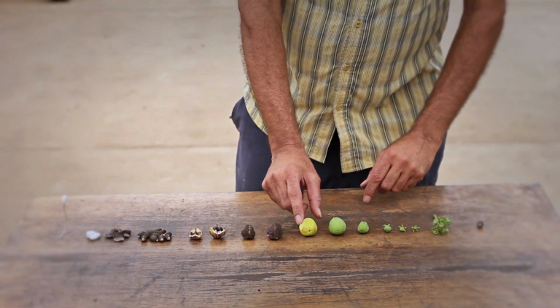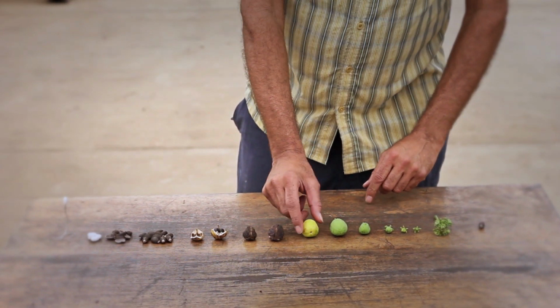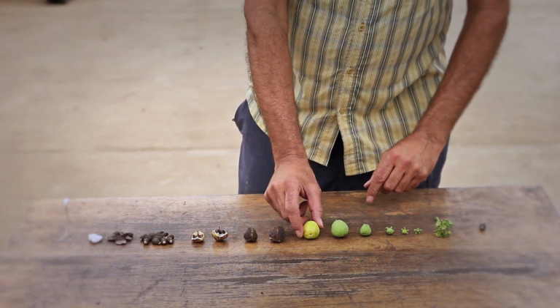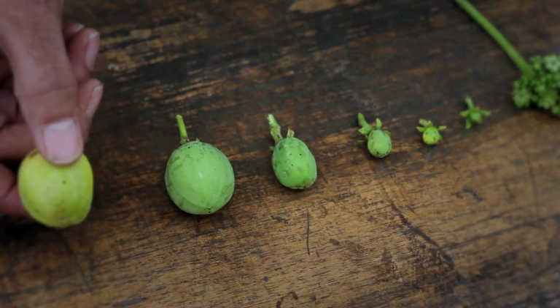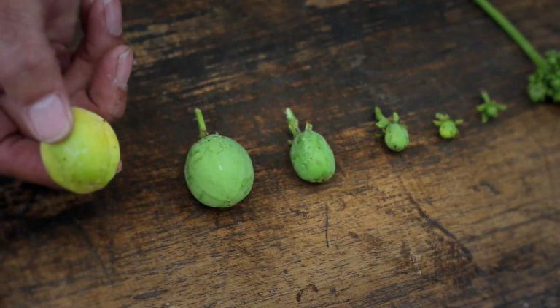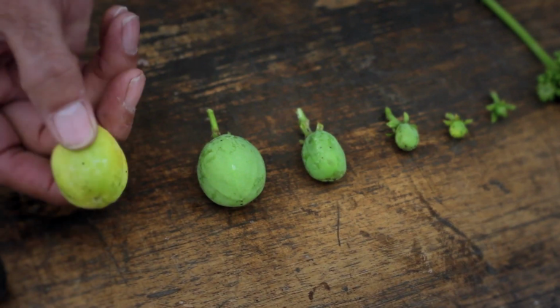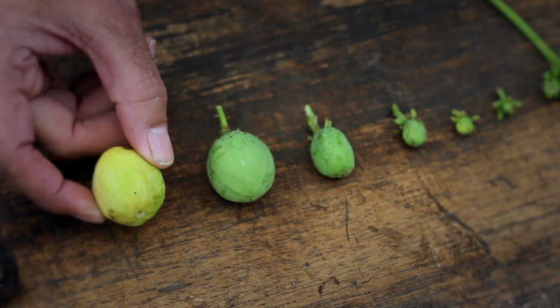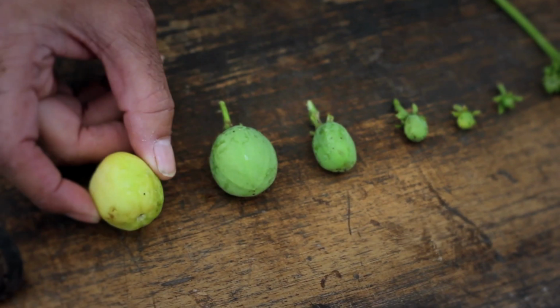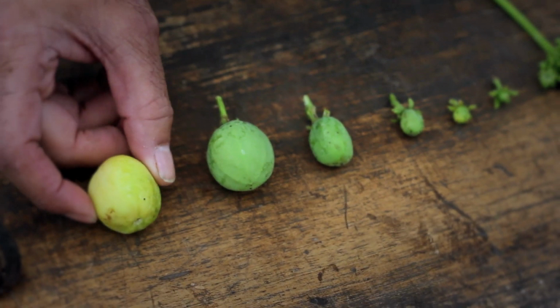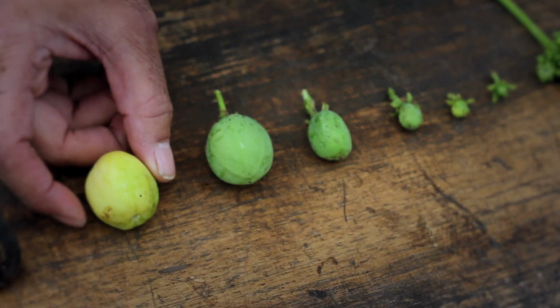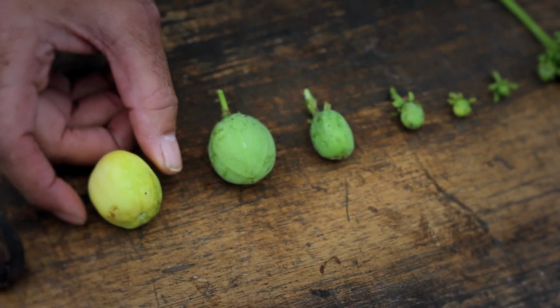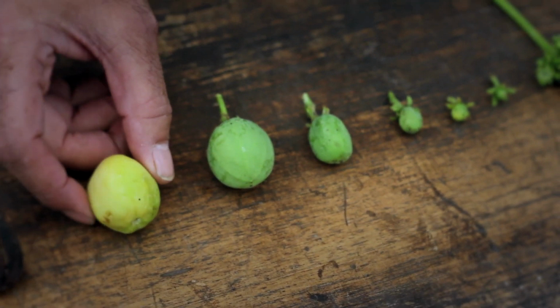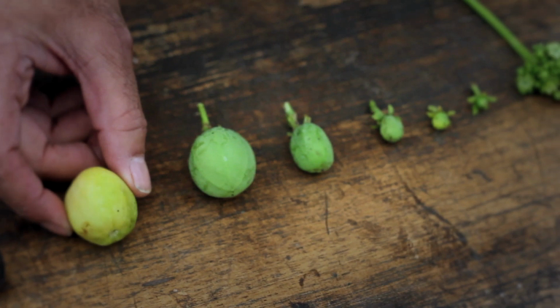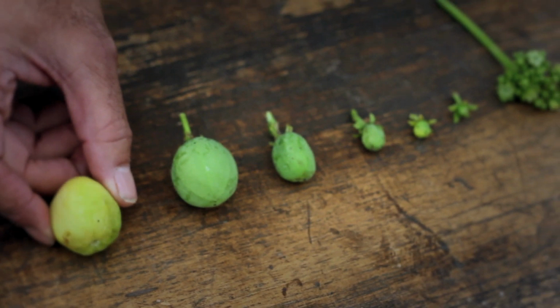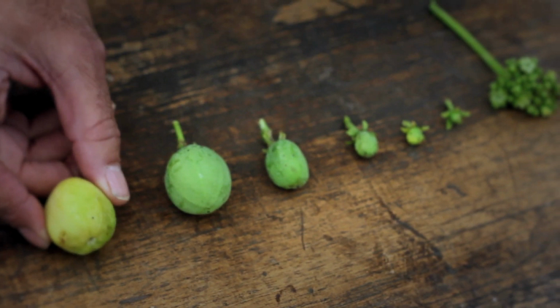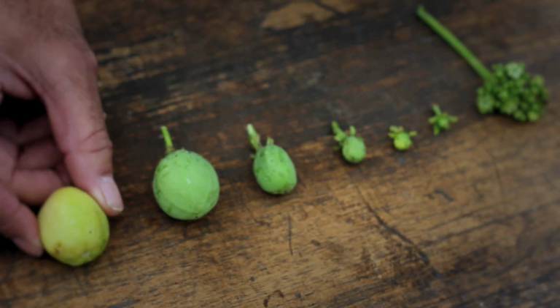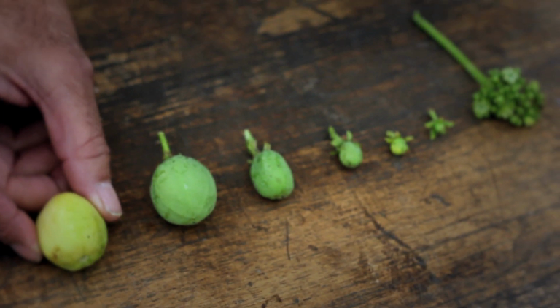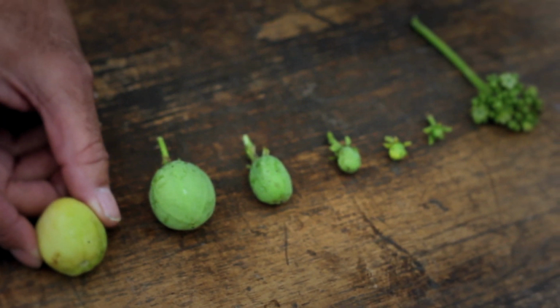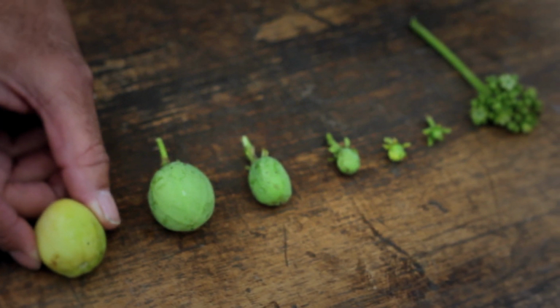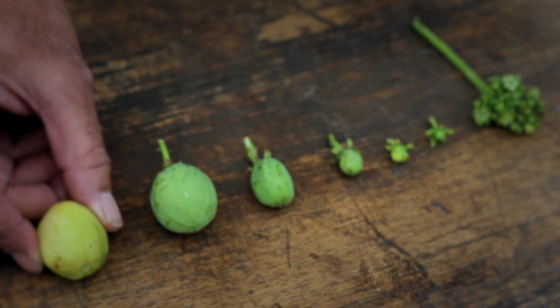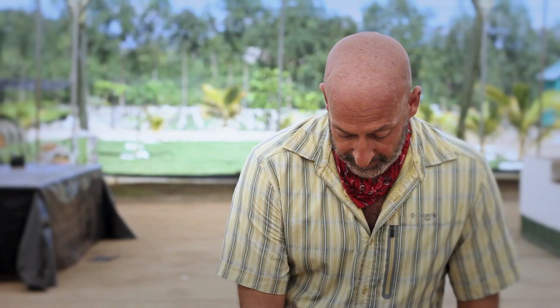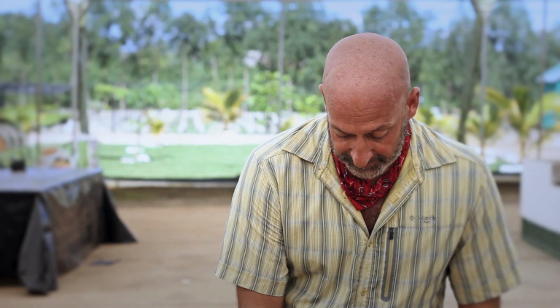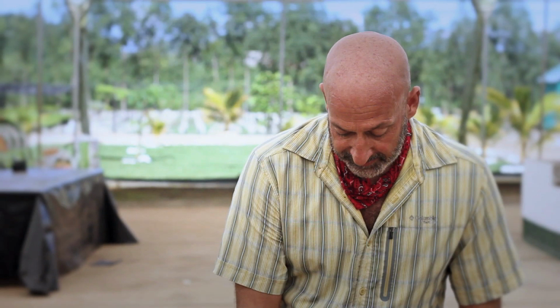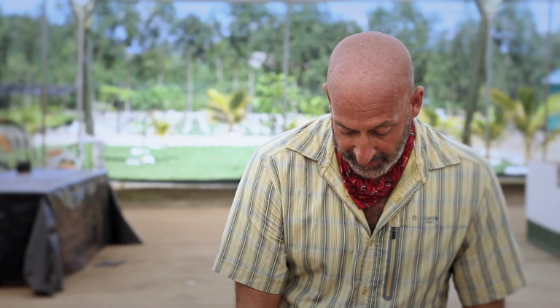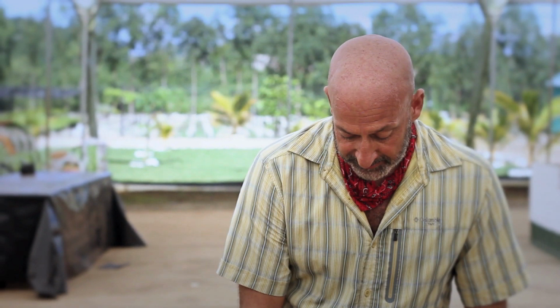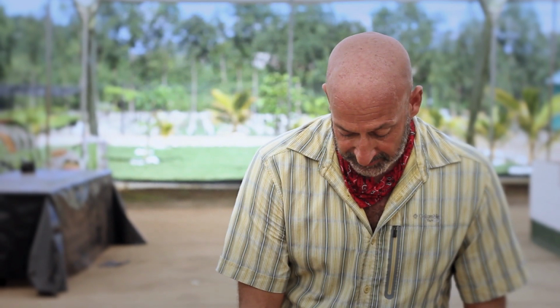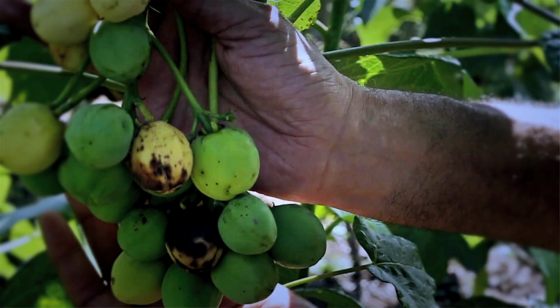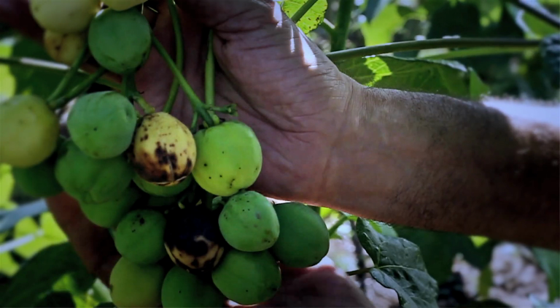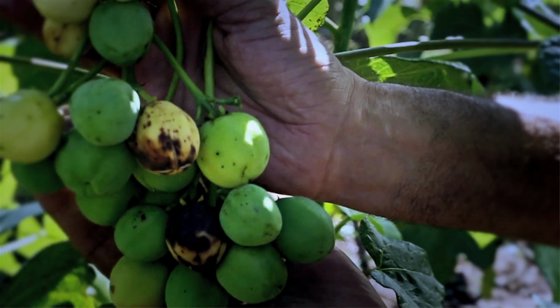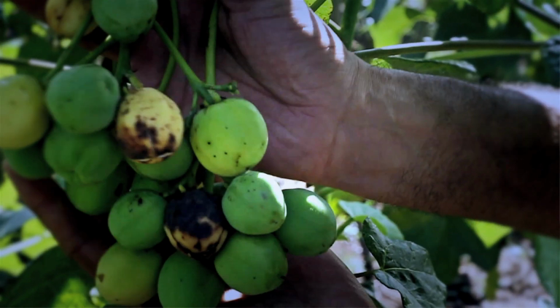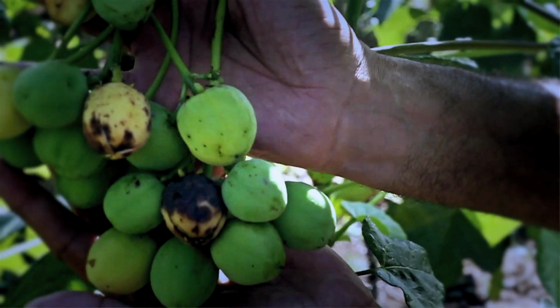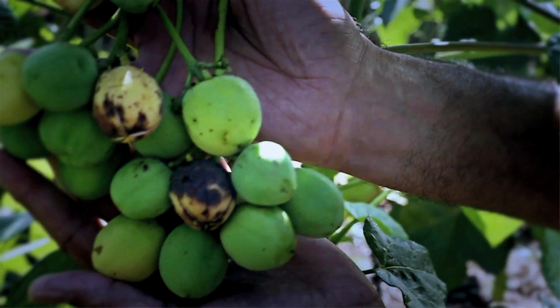At the stage of a yellow fruit, it's ready for harvest. At this time, it's at its highest production of oil.